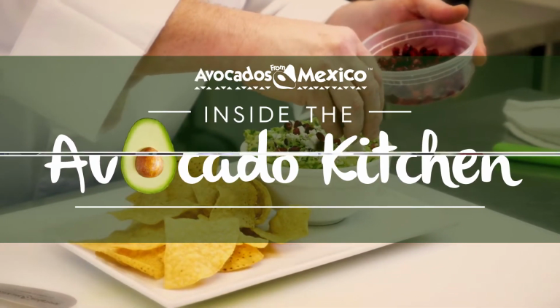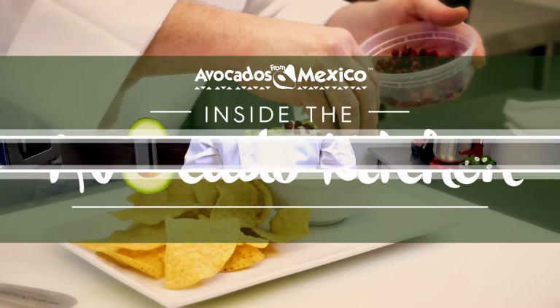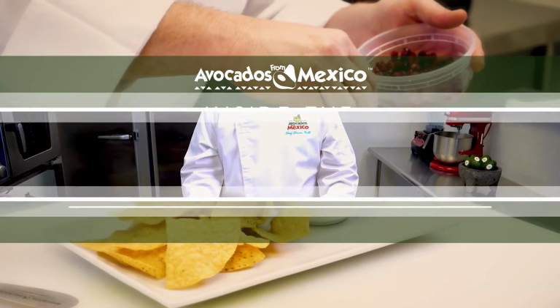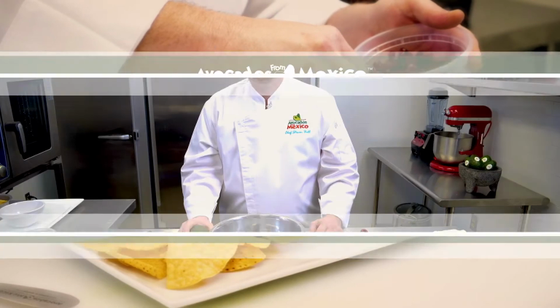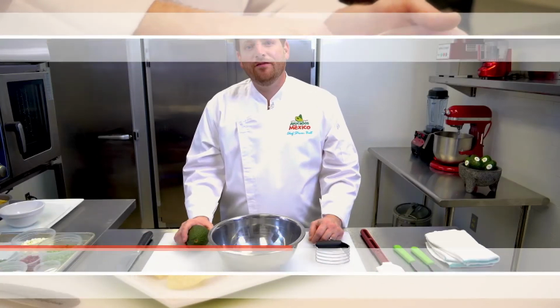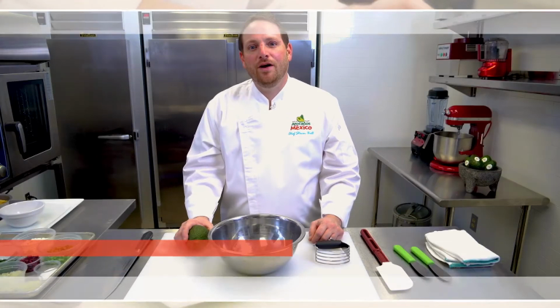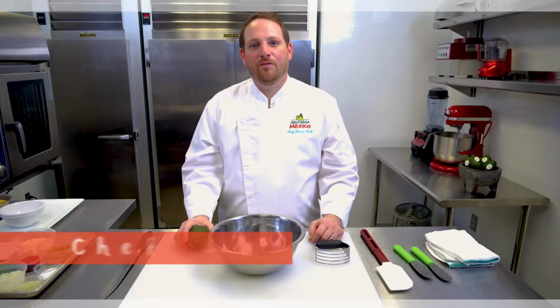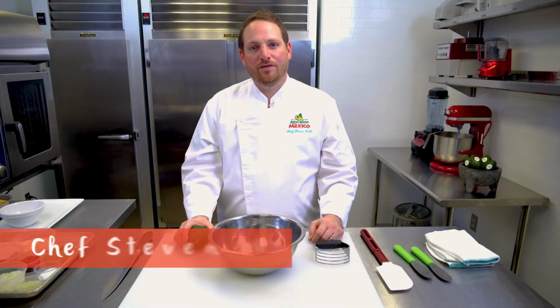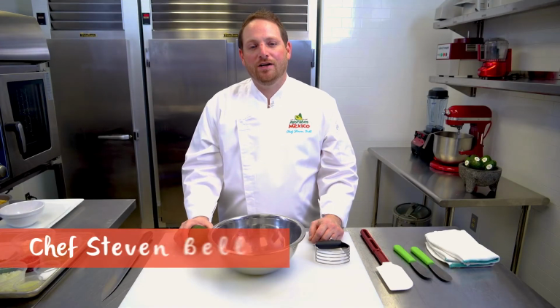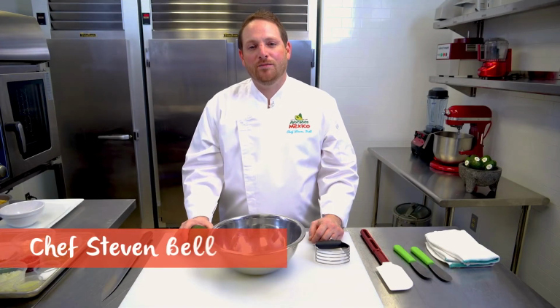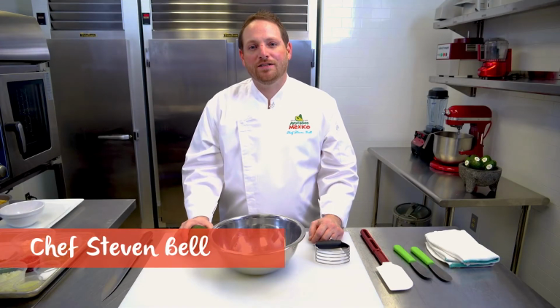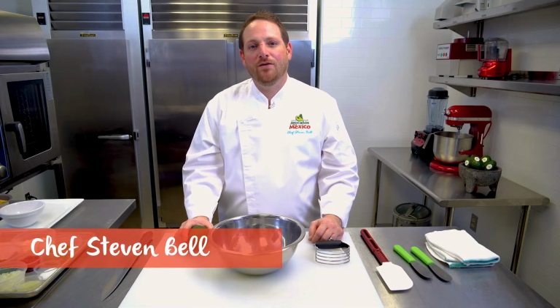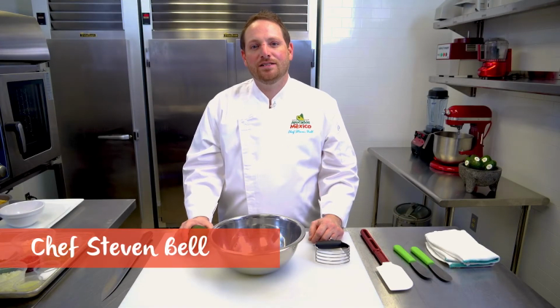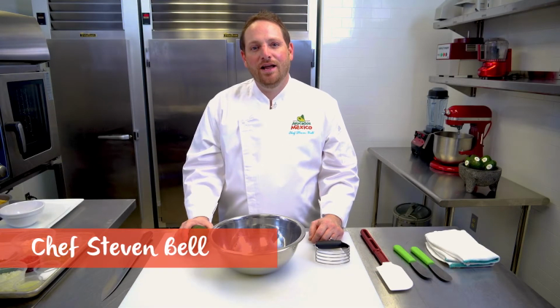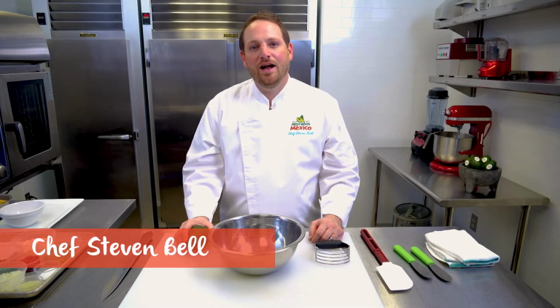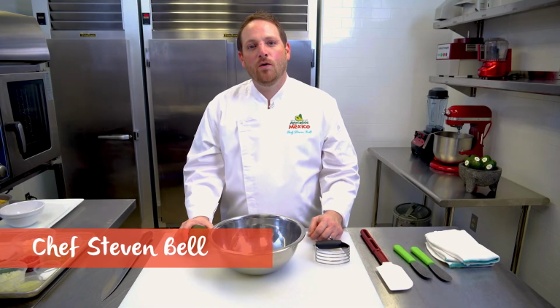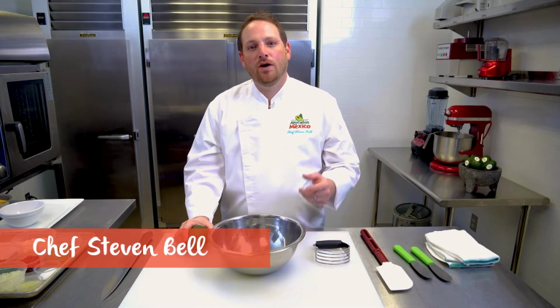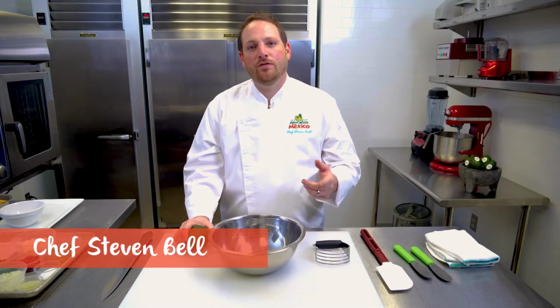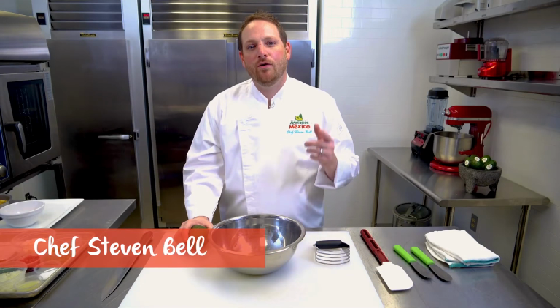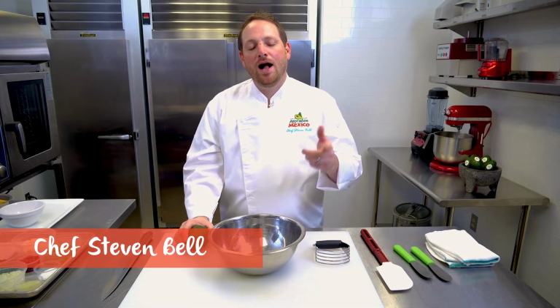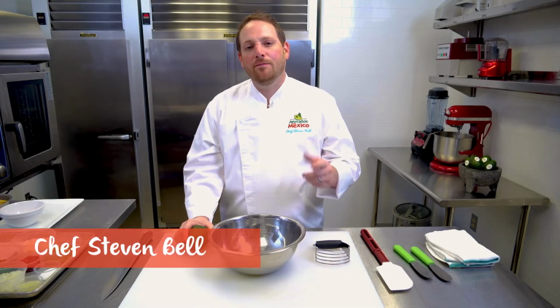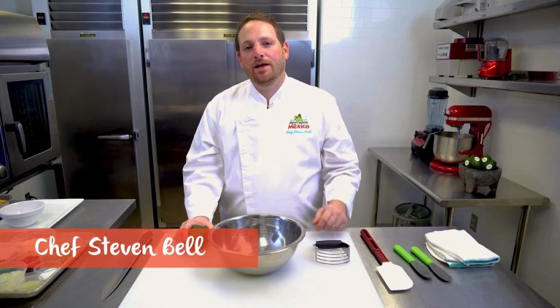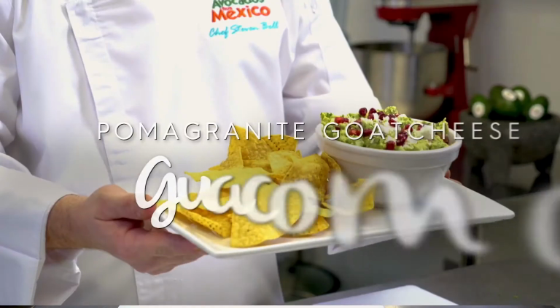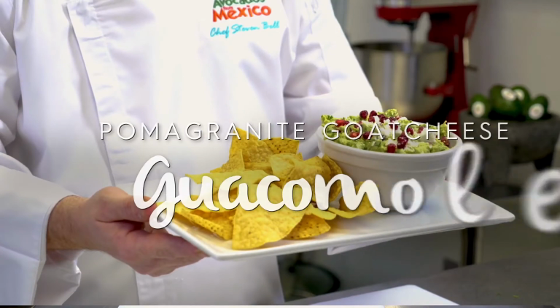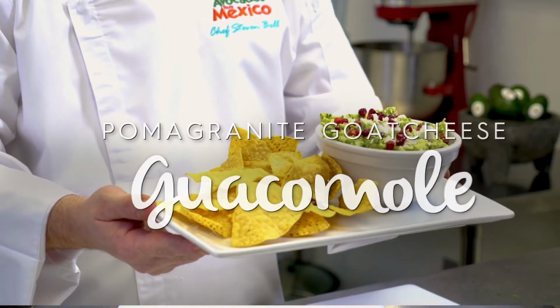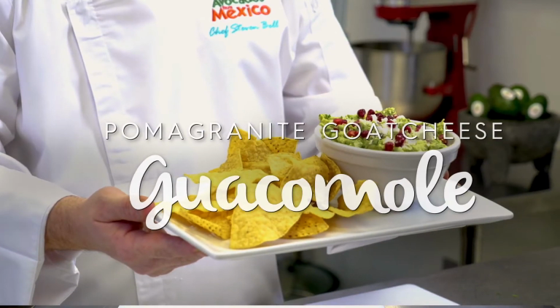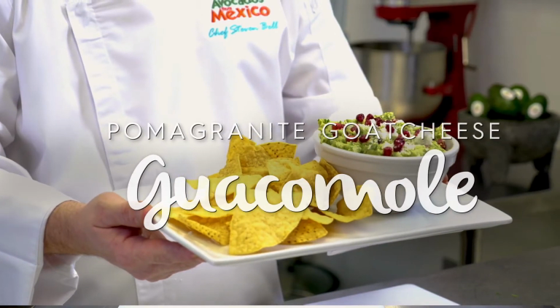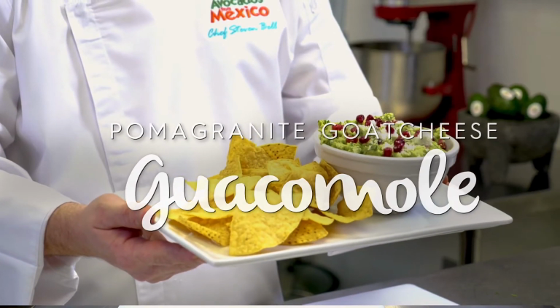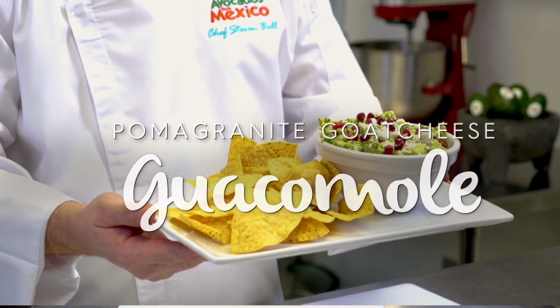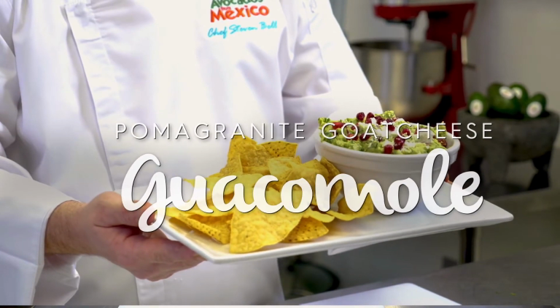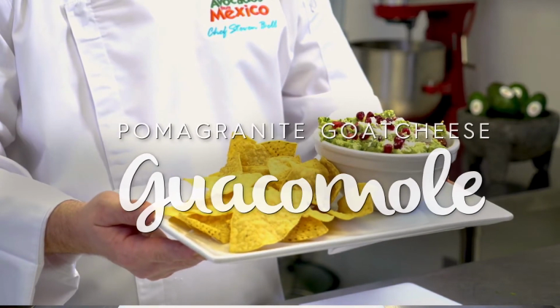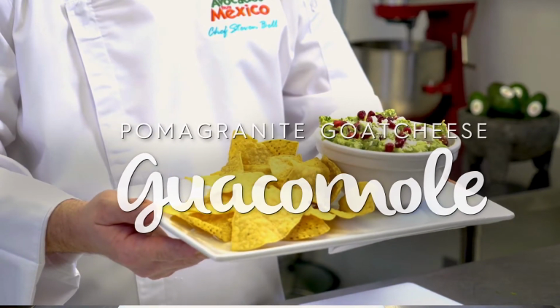I'm Chef Steven Bell from Avocados from Mexico, and today I want to walk you through how to make the pomegranate goat cheese guacamole.